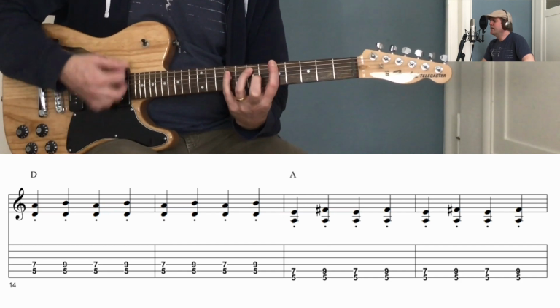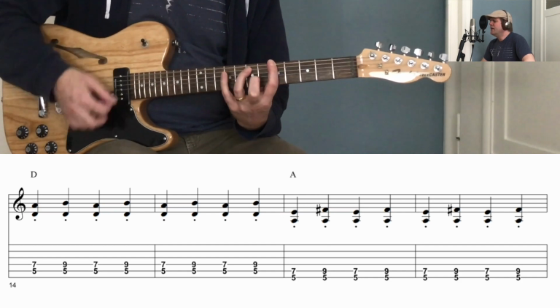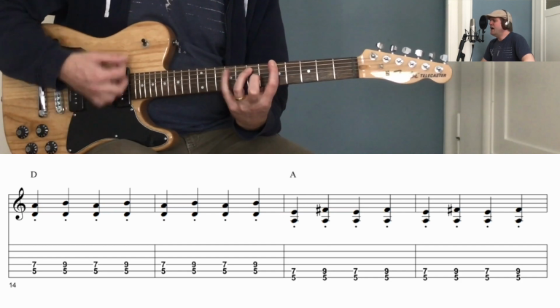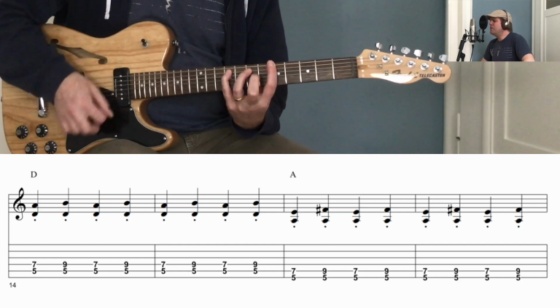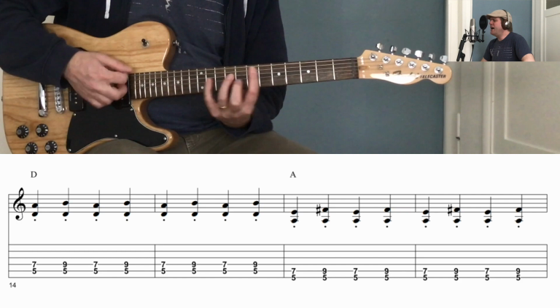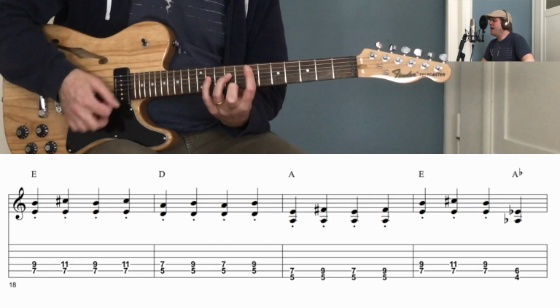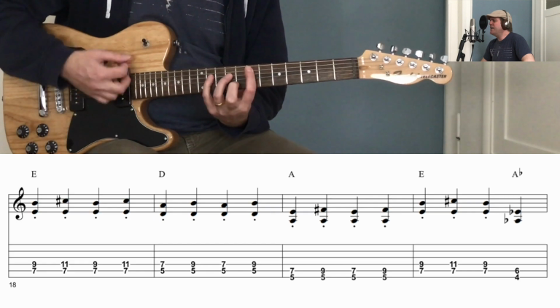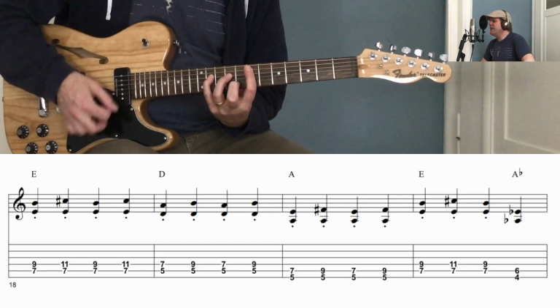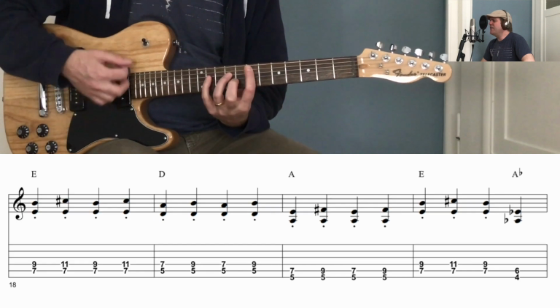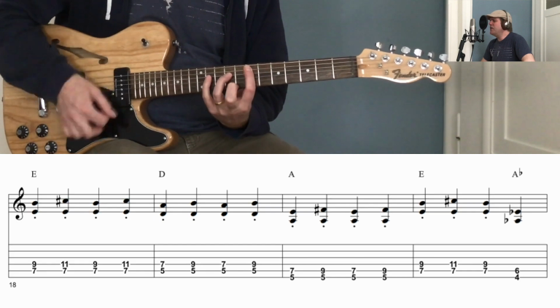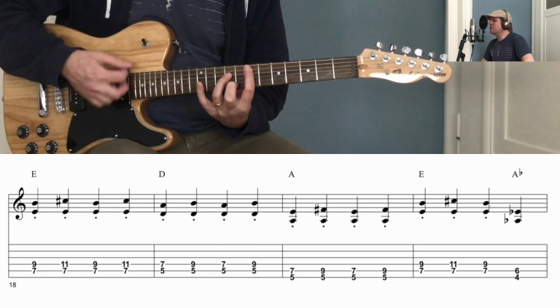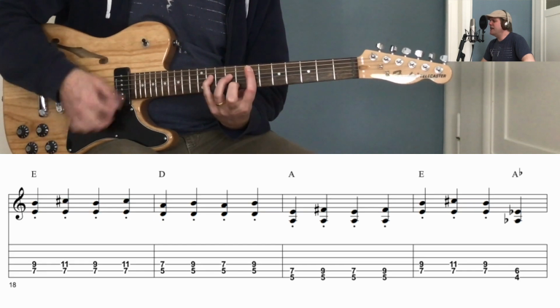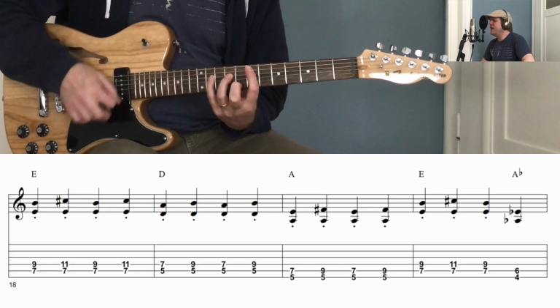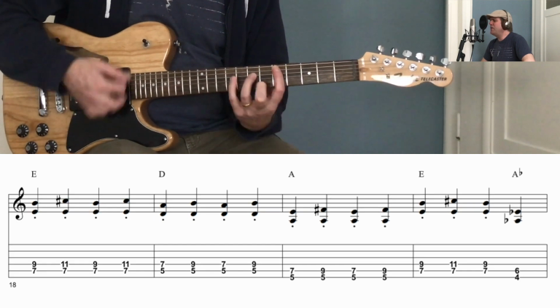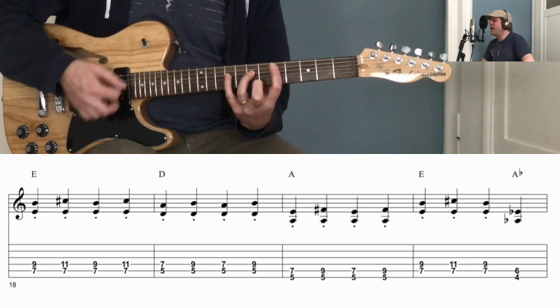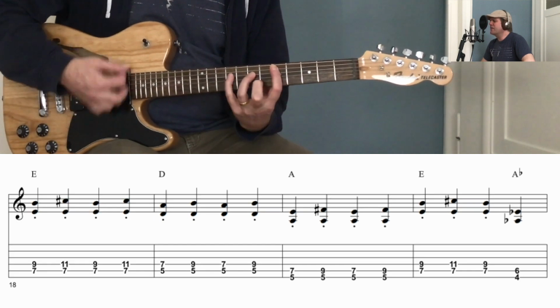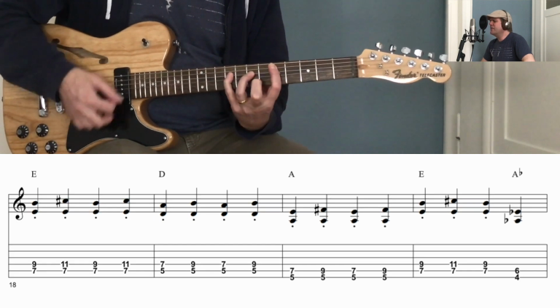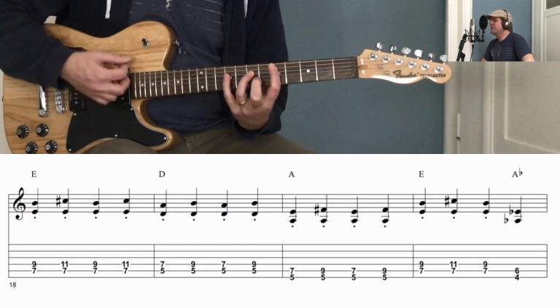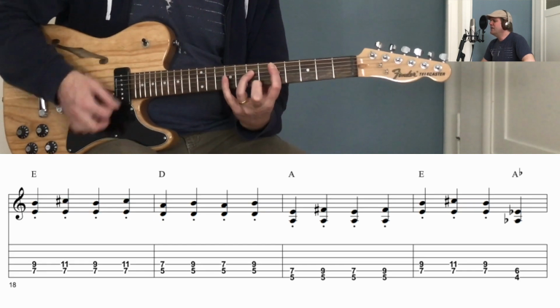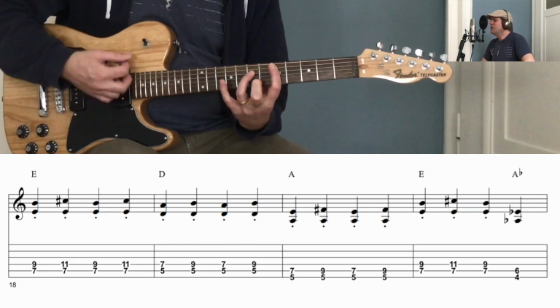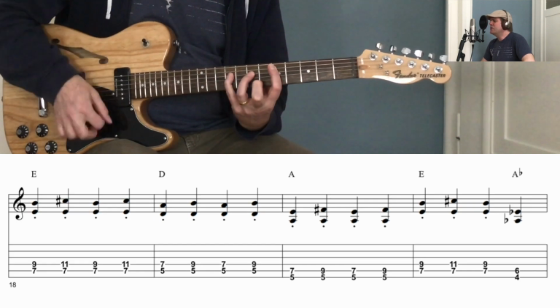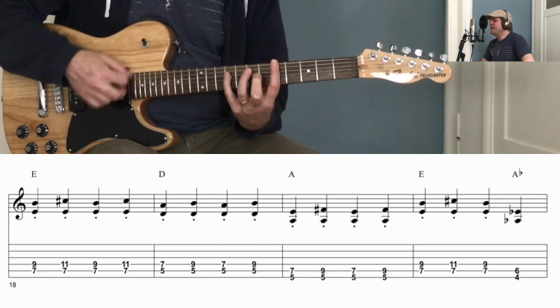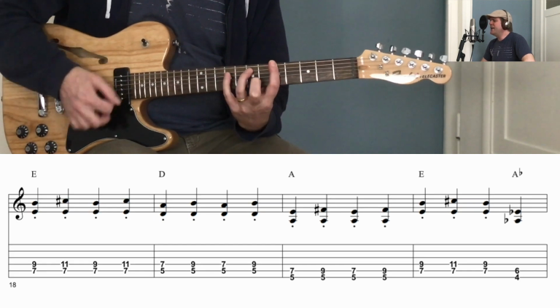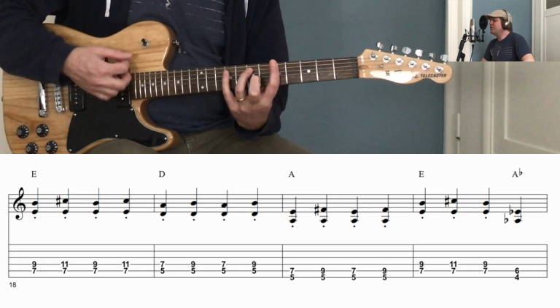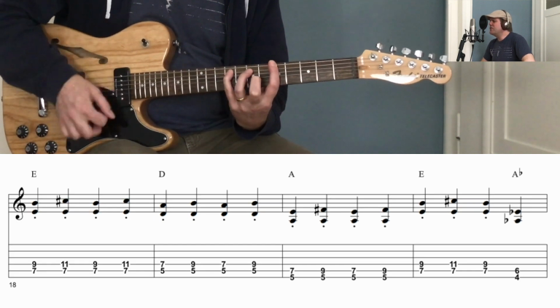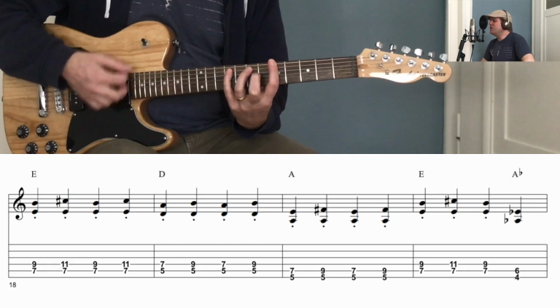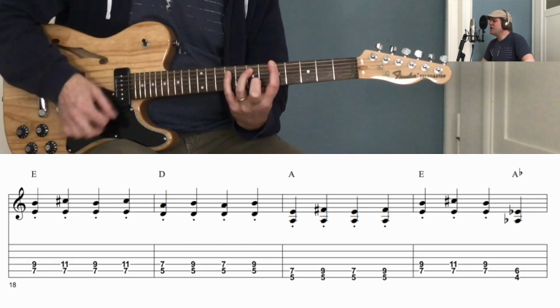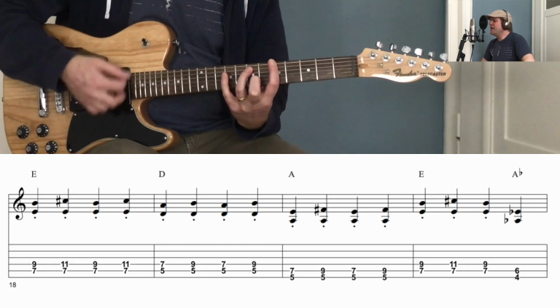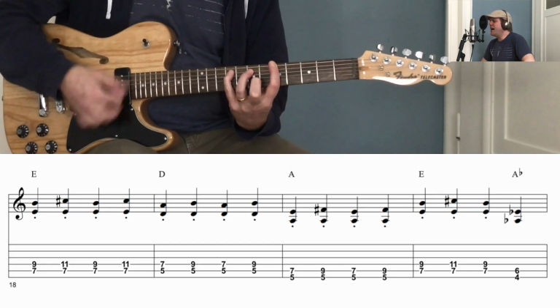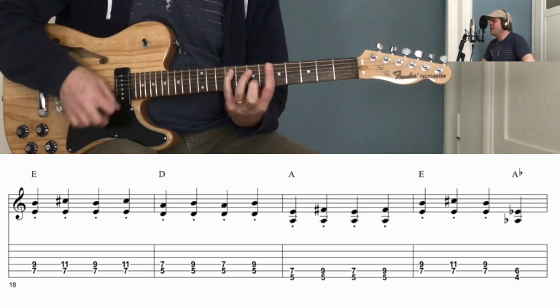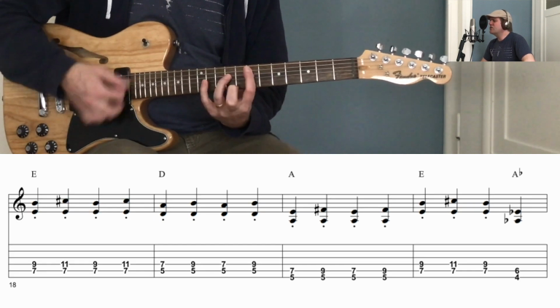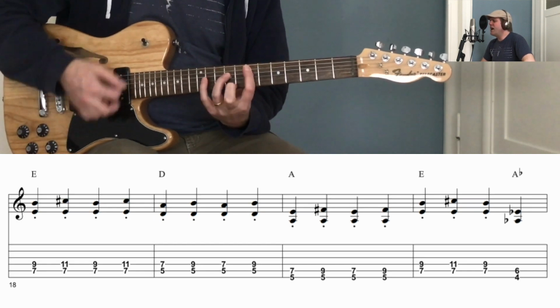everybody let's rock. Everybody on the whole cellblock was dancing to the Jailhouse Rock.